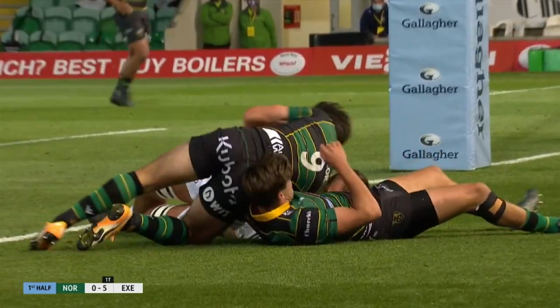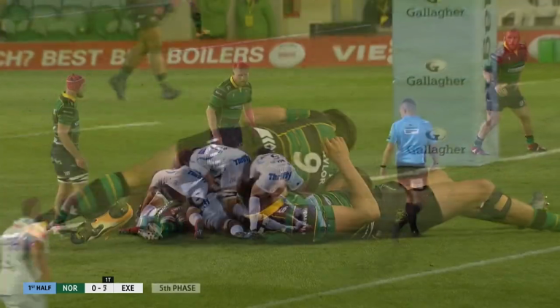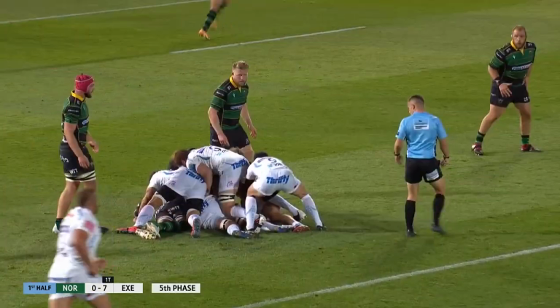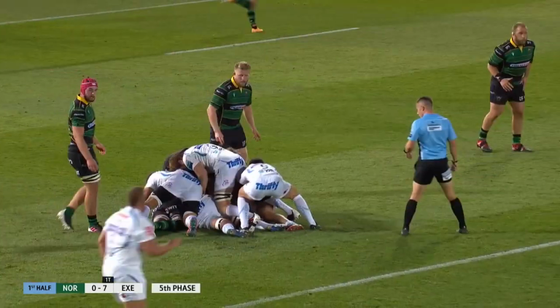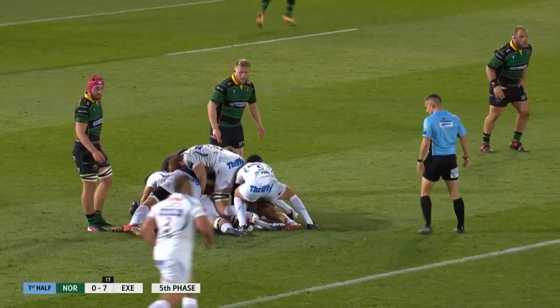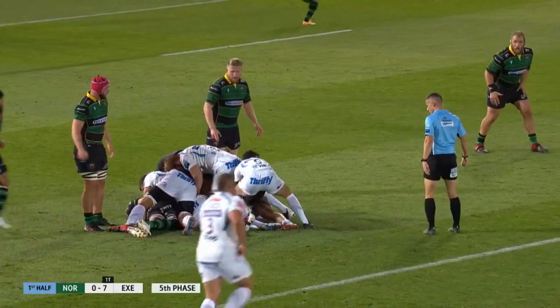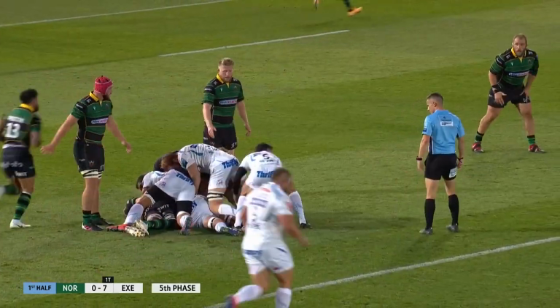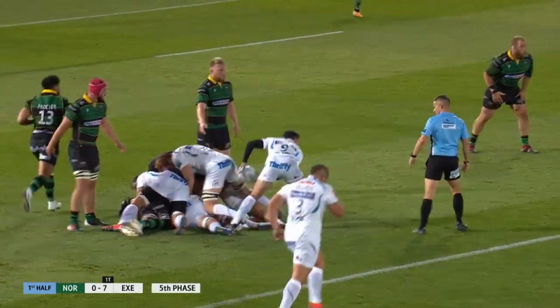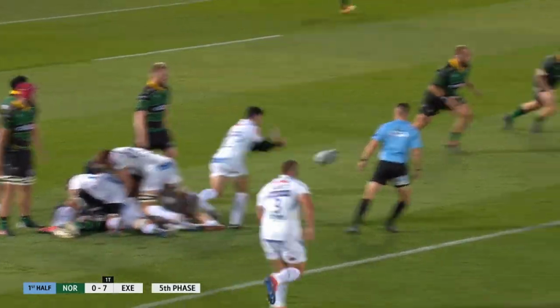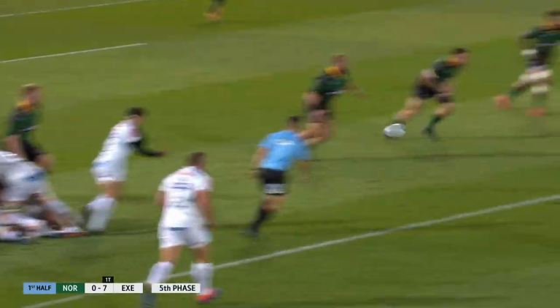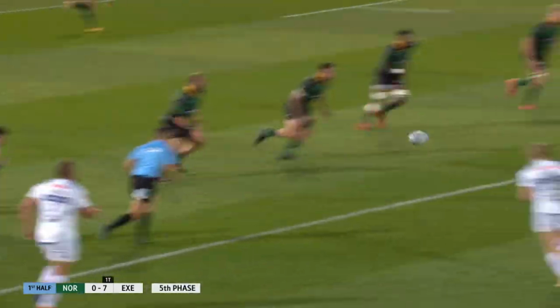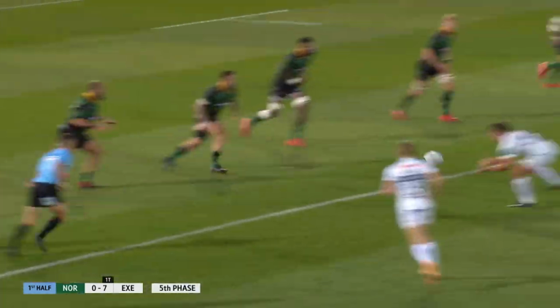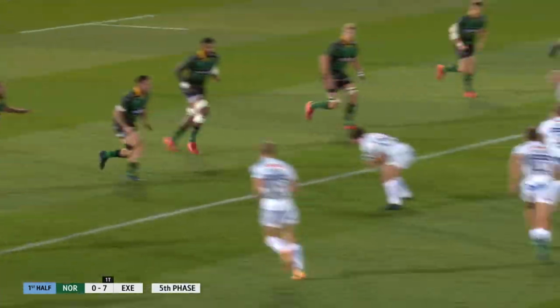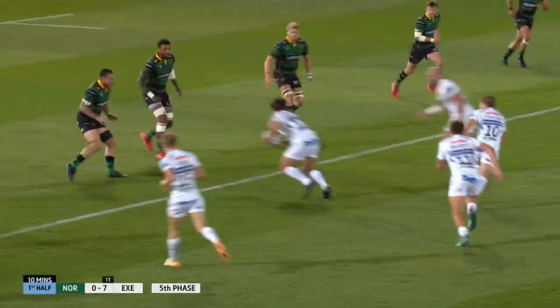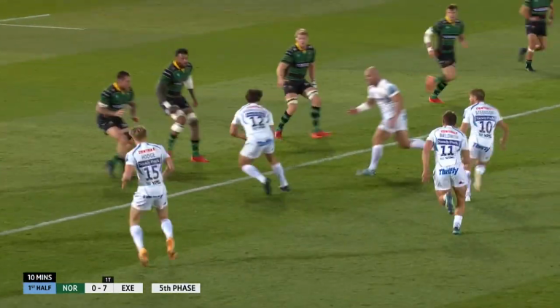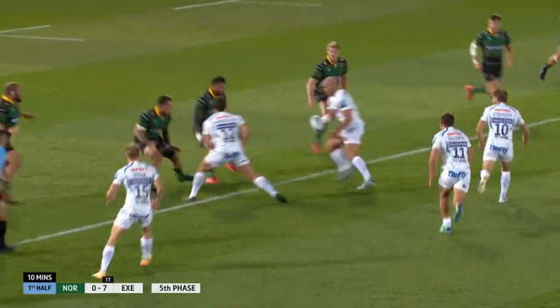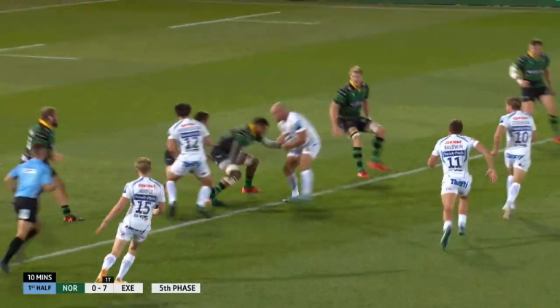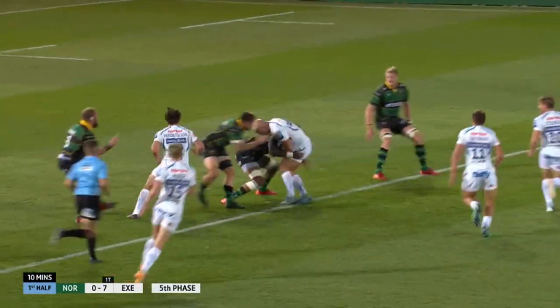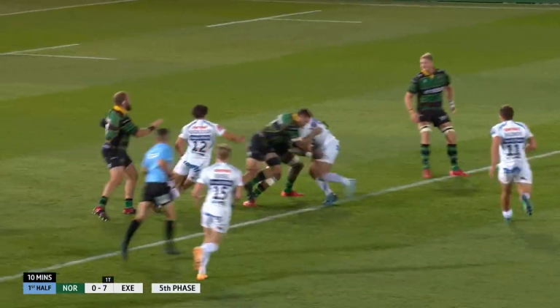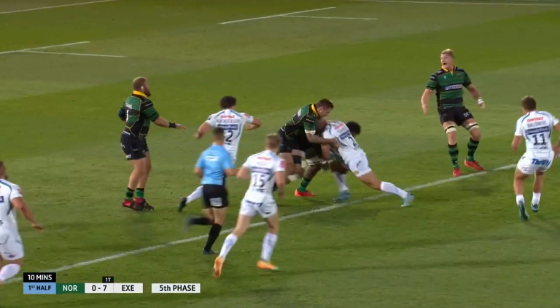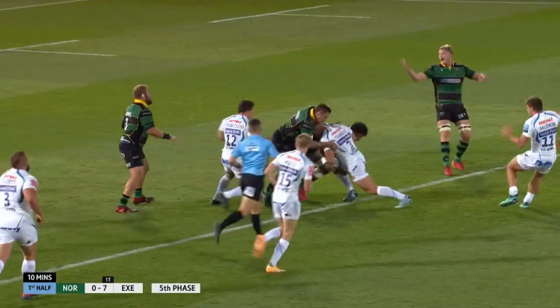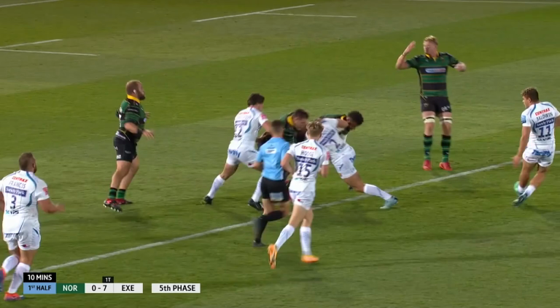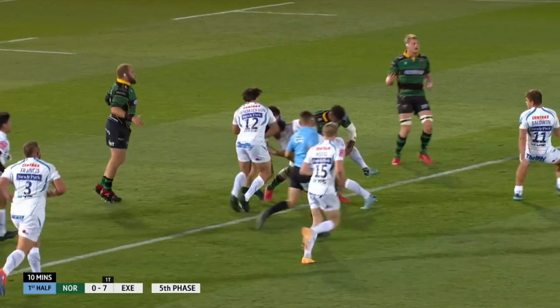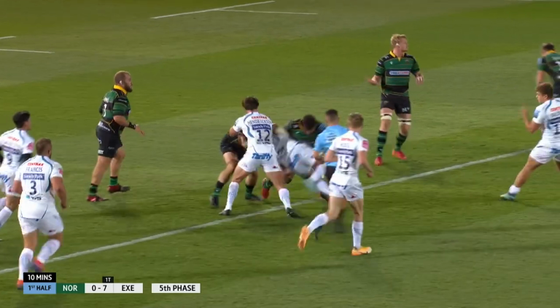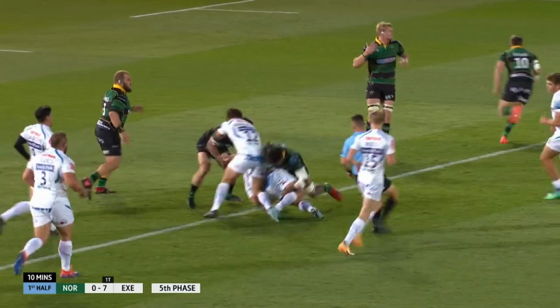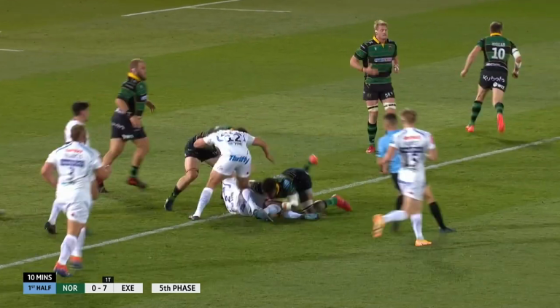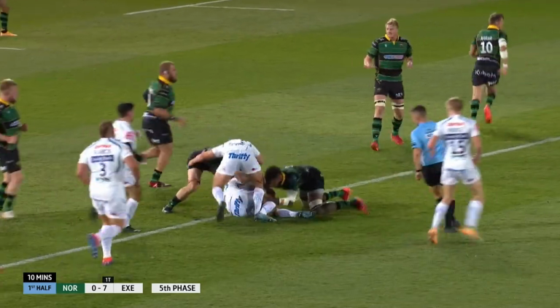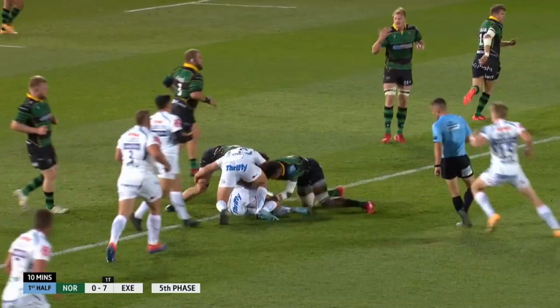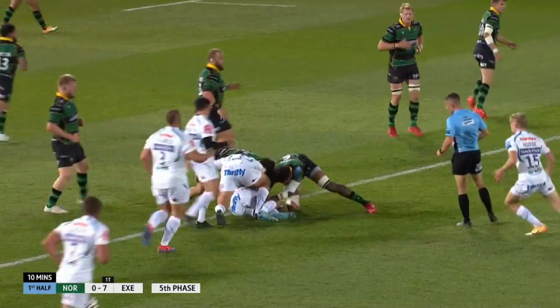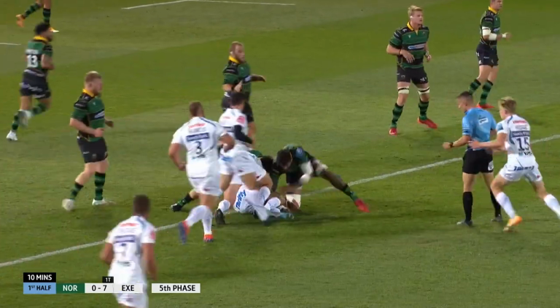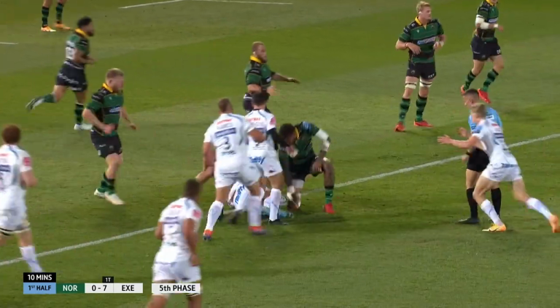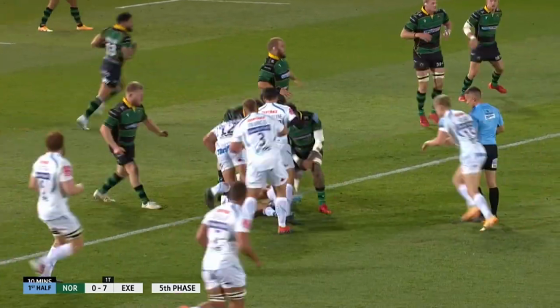Chiefs, as ever, patient in possession, waiting for the moment to strike, waiting for the opportunity.